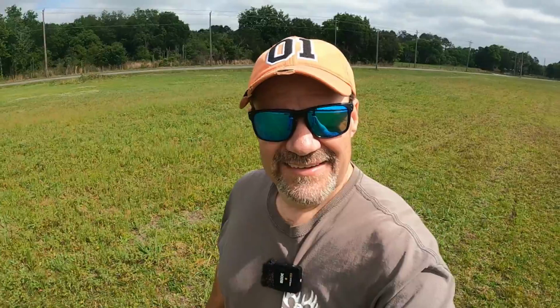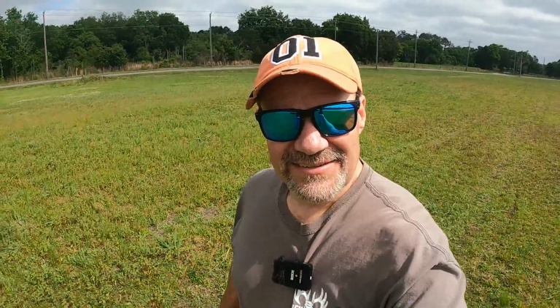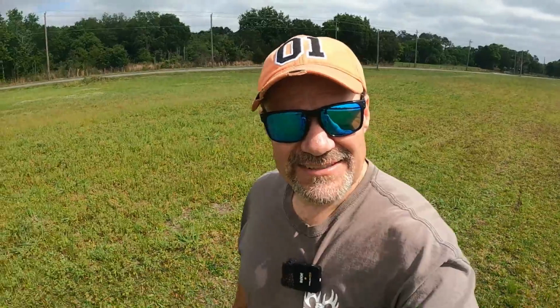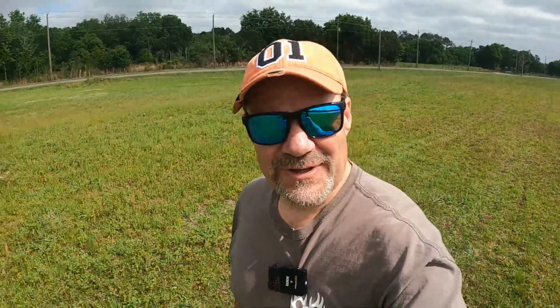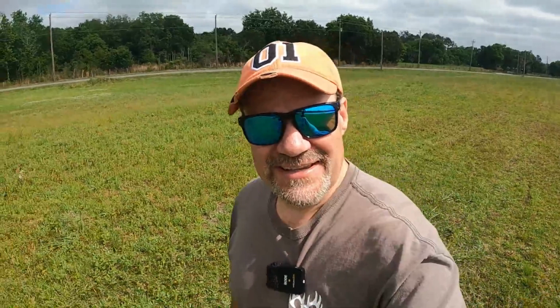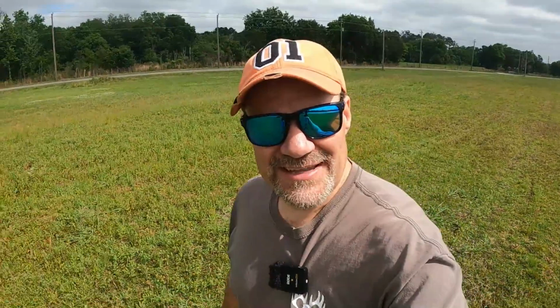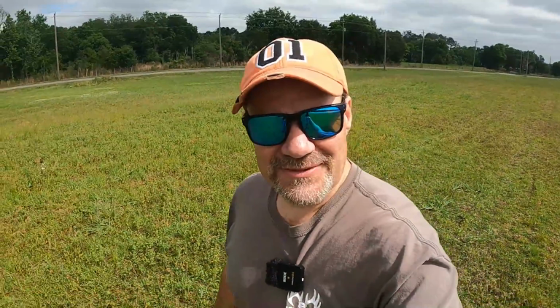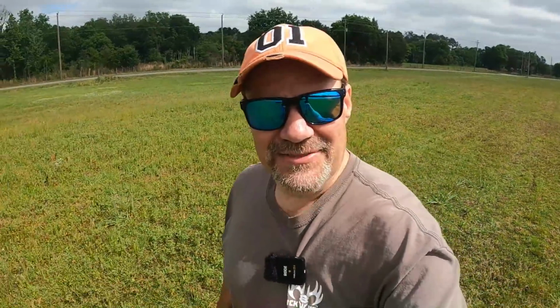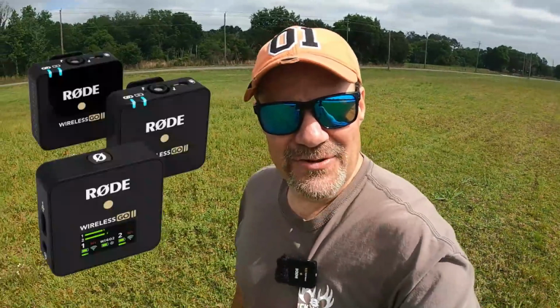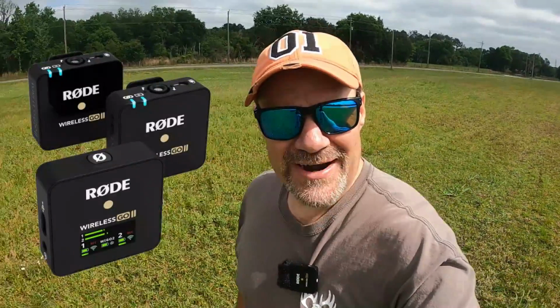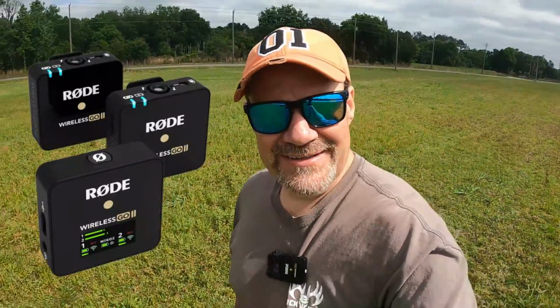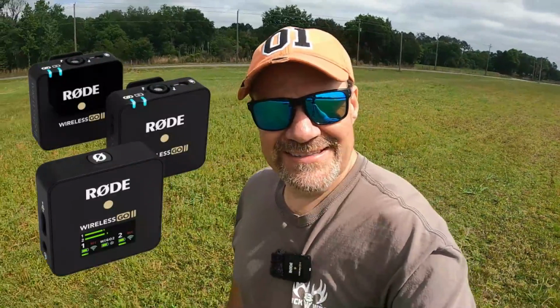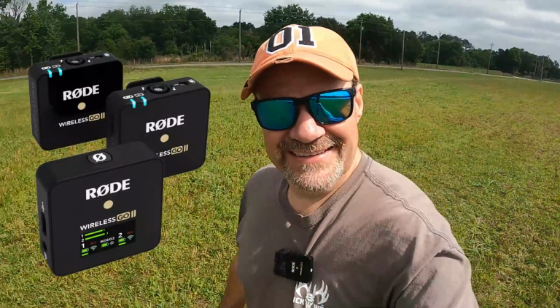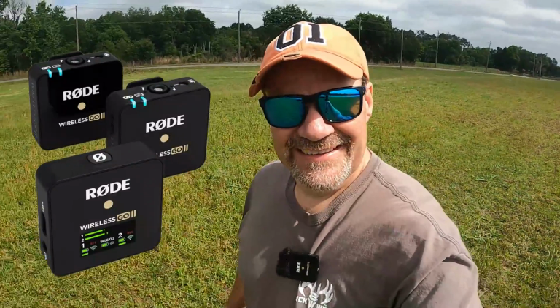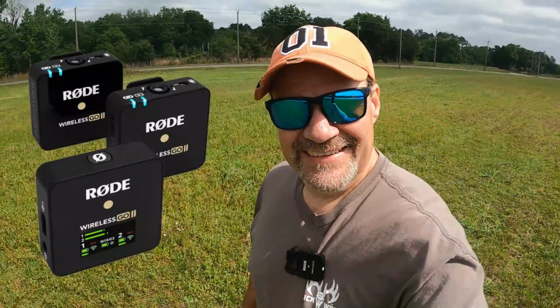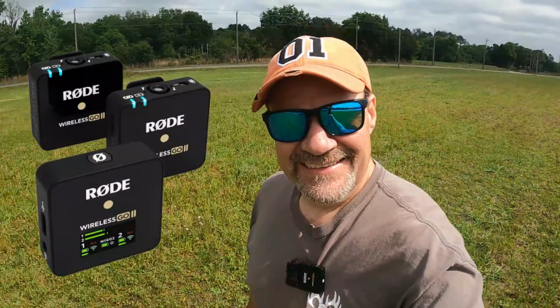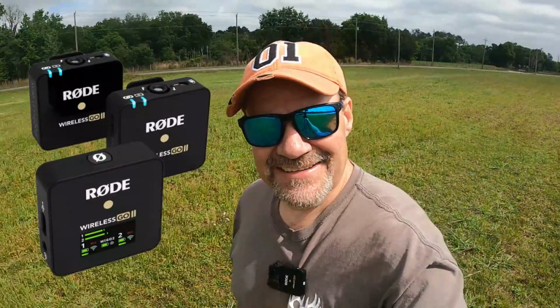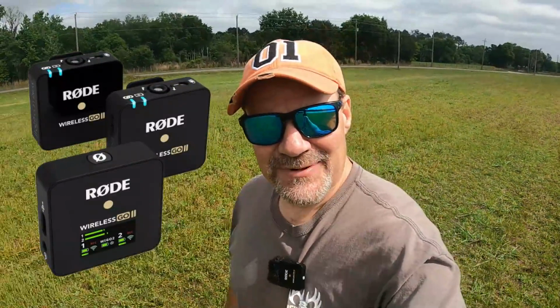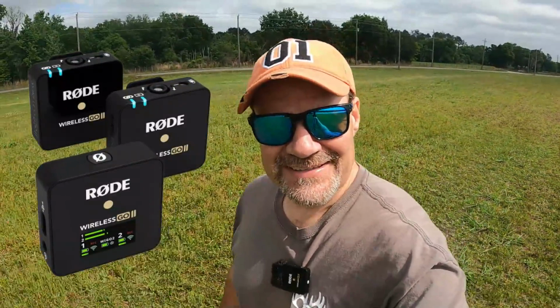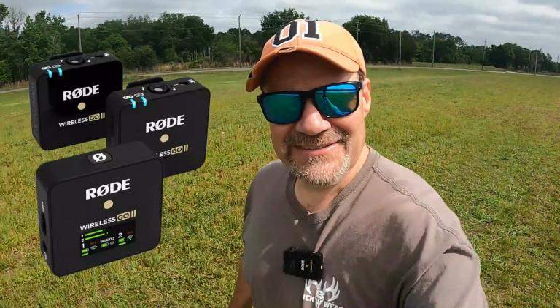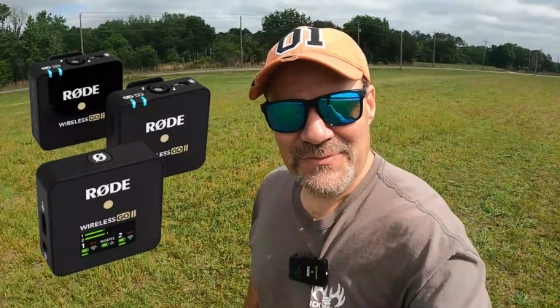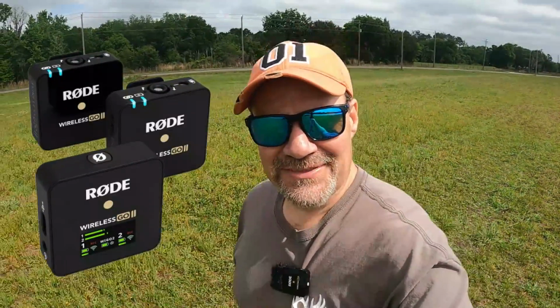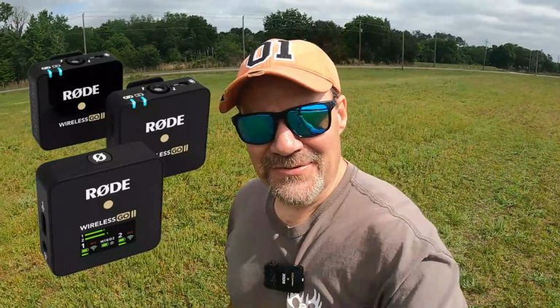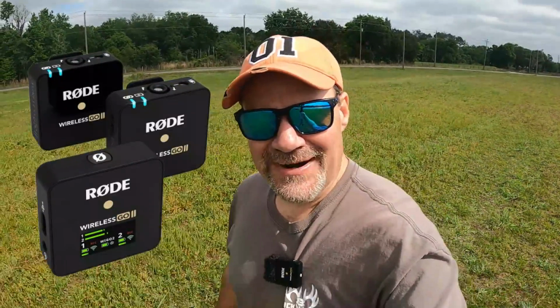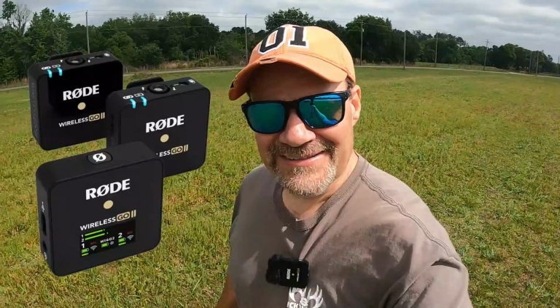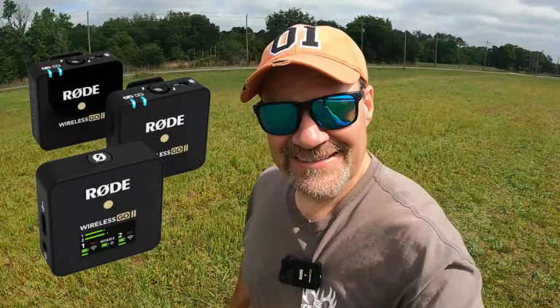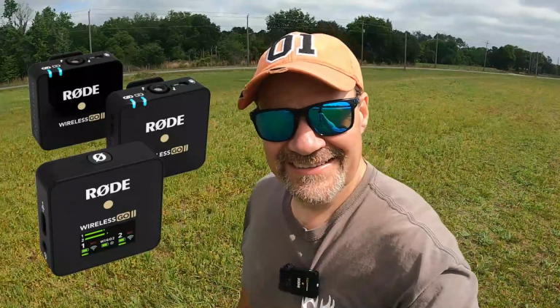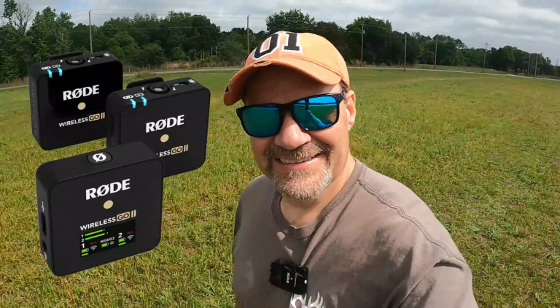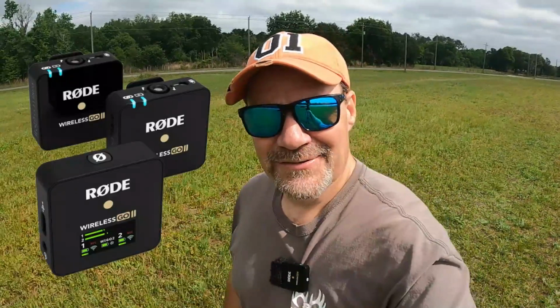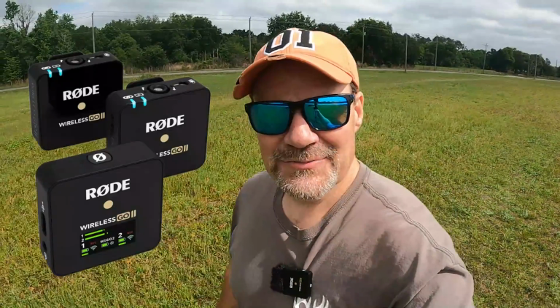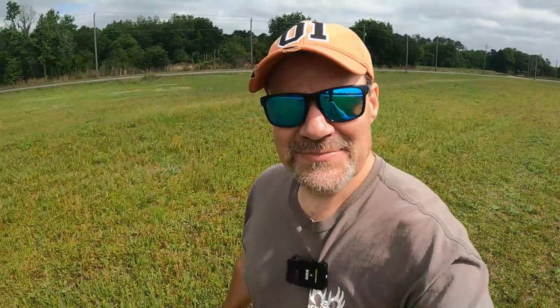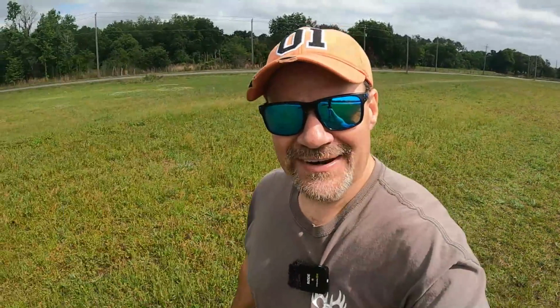So this is what it sounds like without the Rode Wireless, and this is what it sounds like with the Rode Wireless. Which one's better?